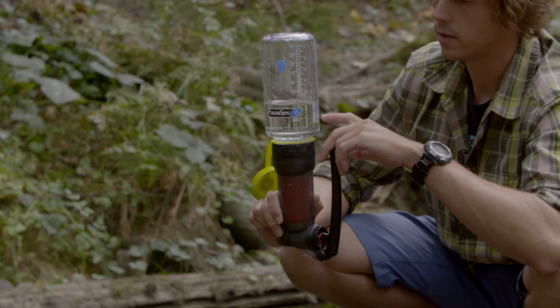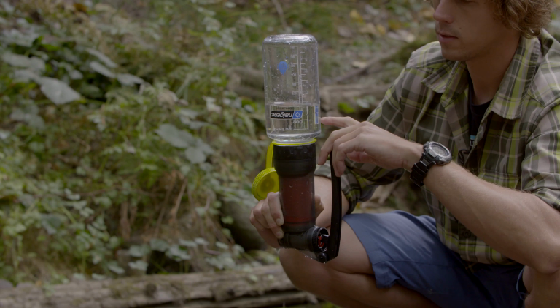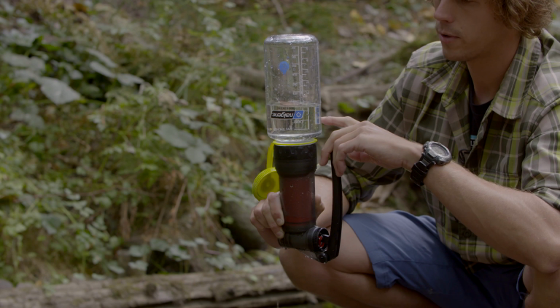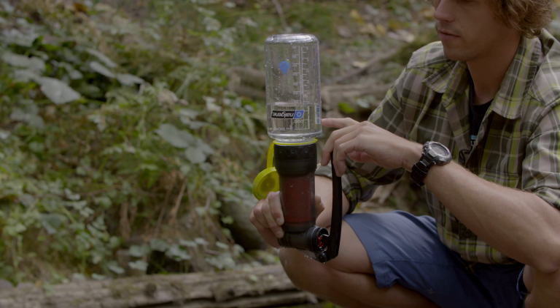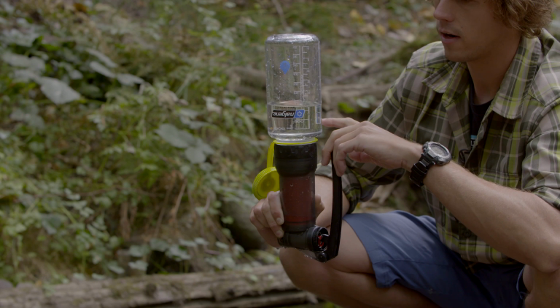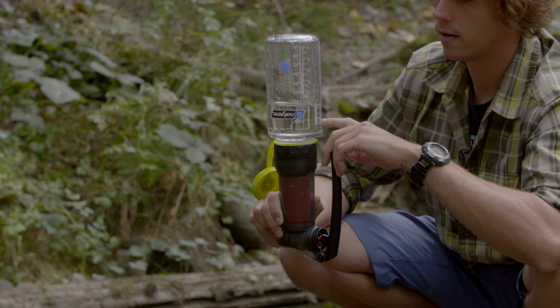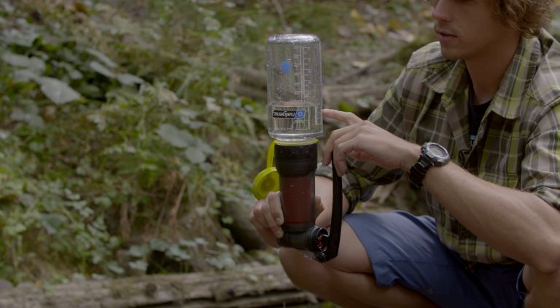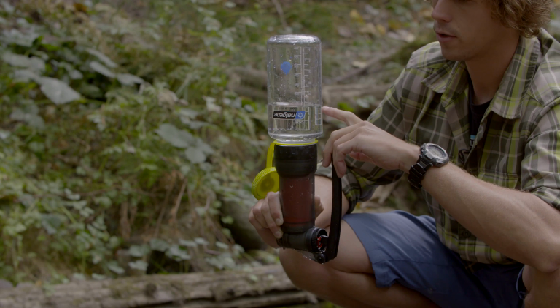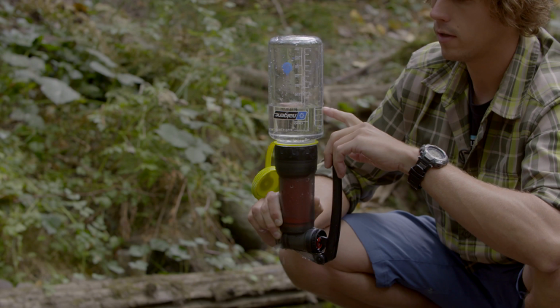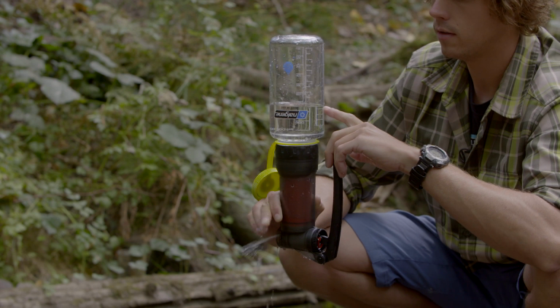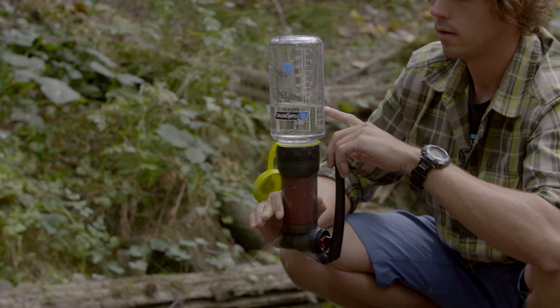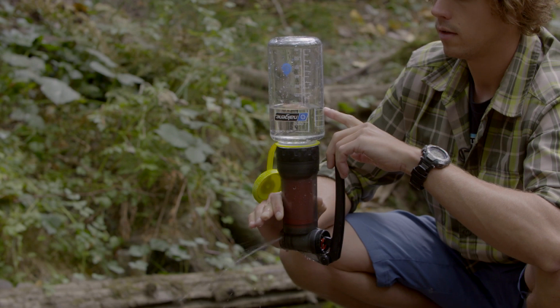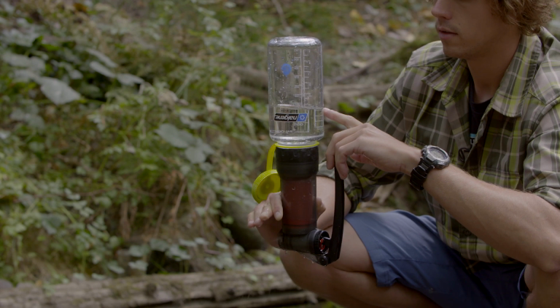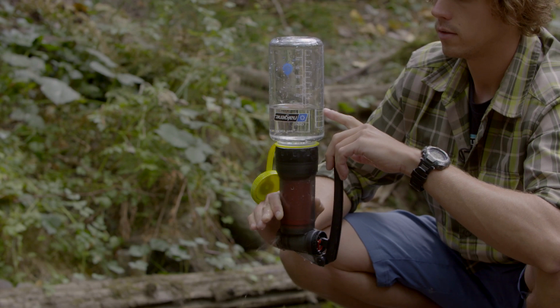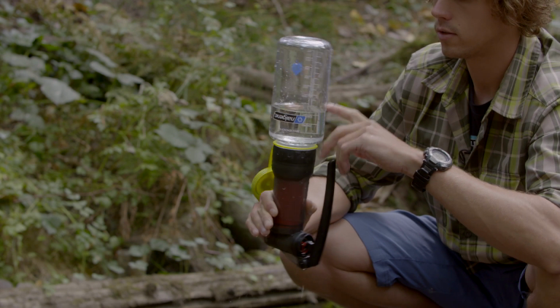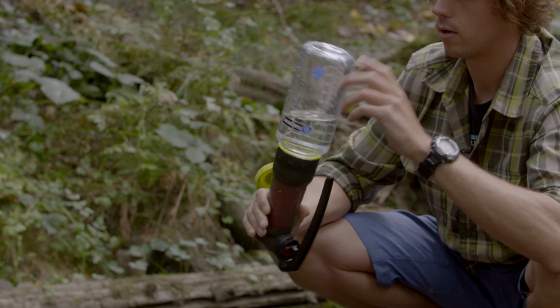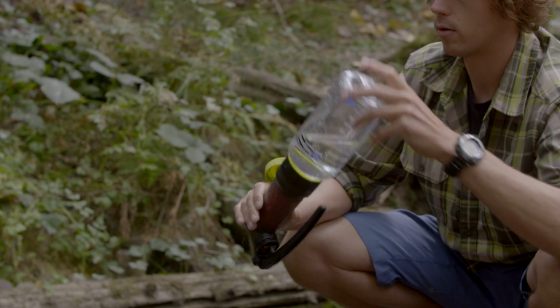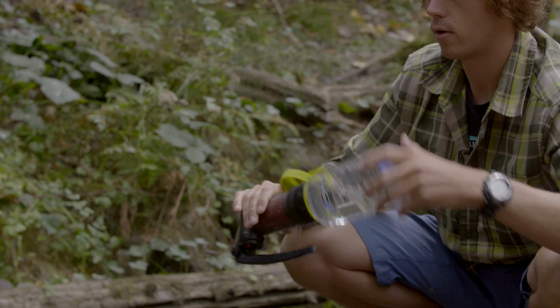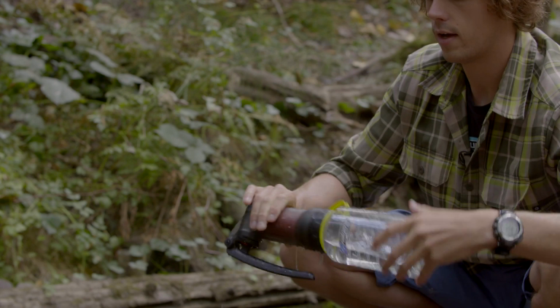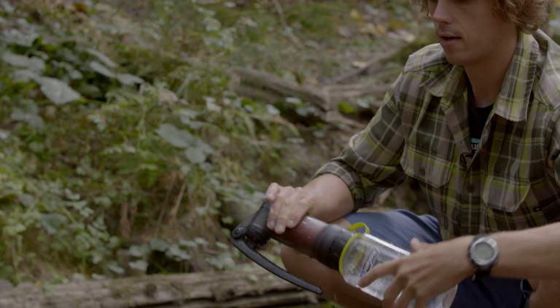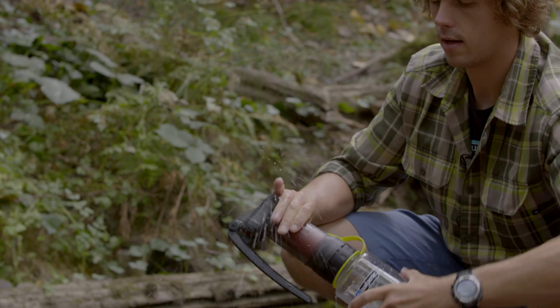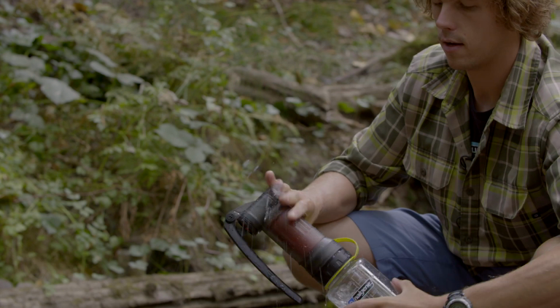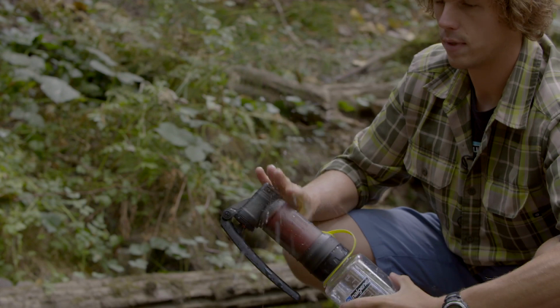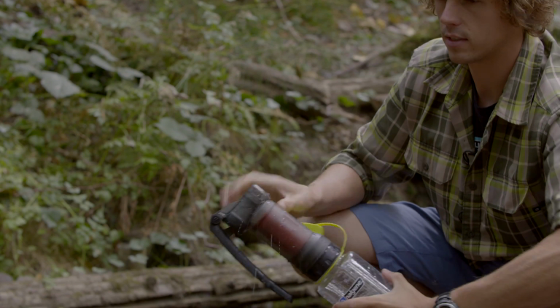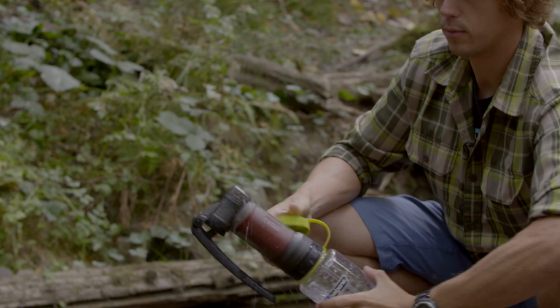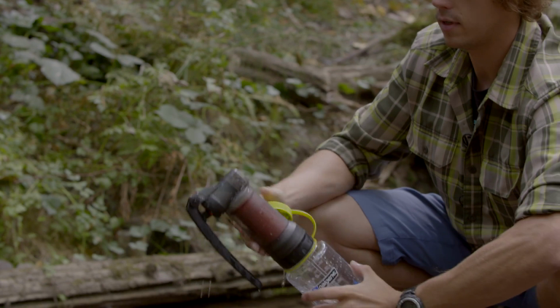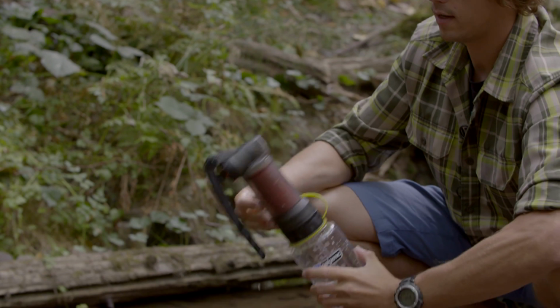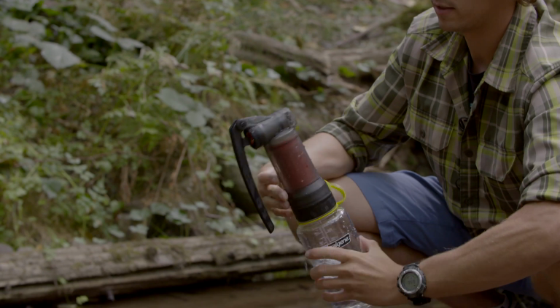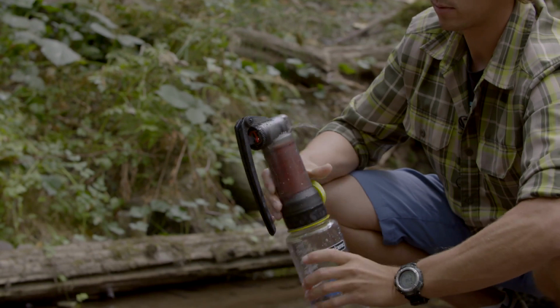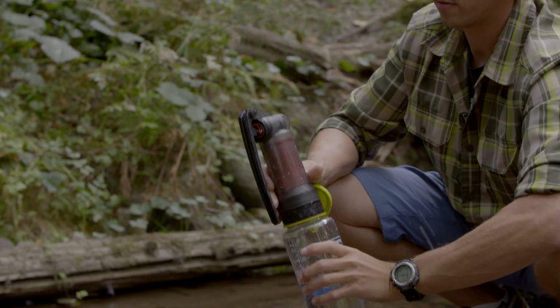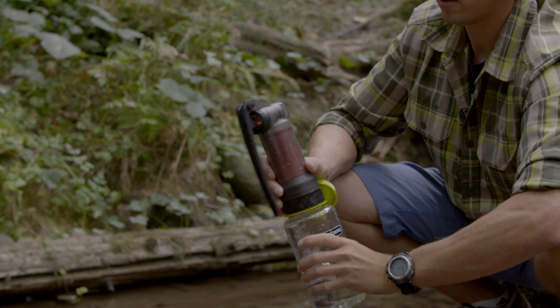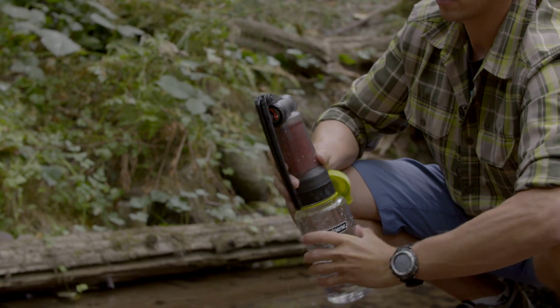This purifier is good. Go ahead and reassemble it — it's ready for use.